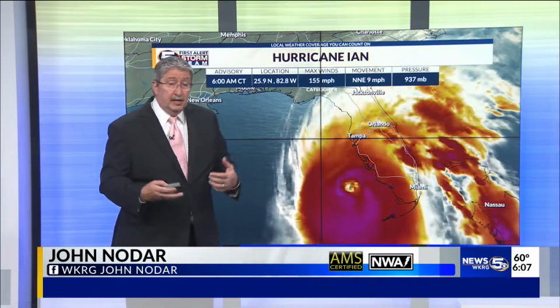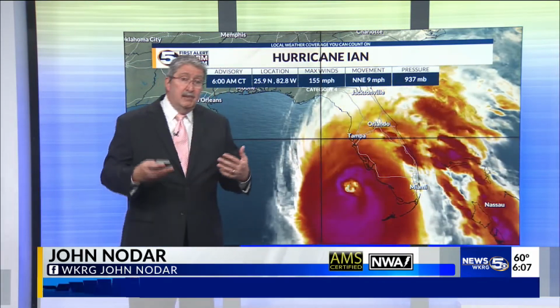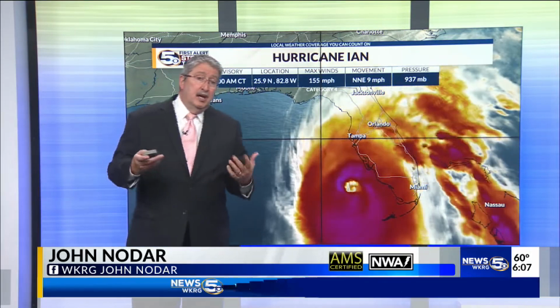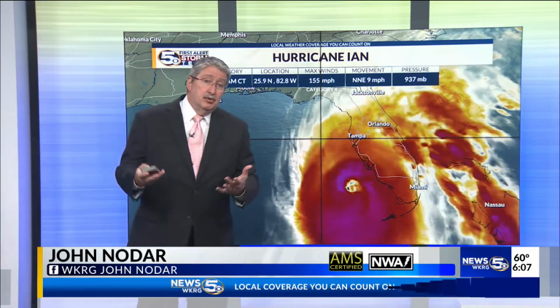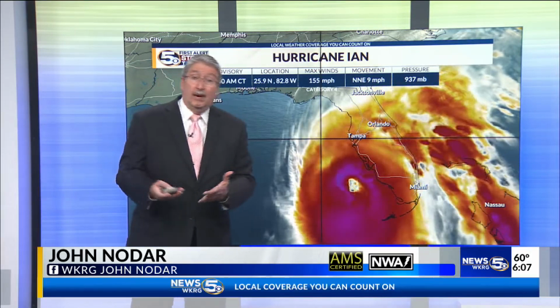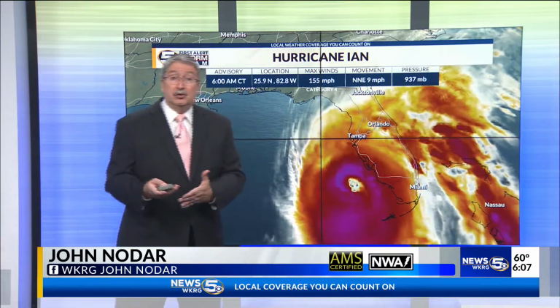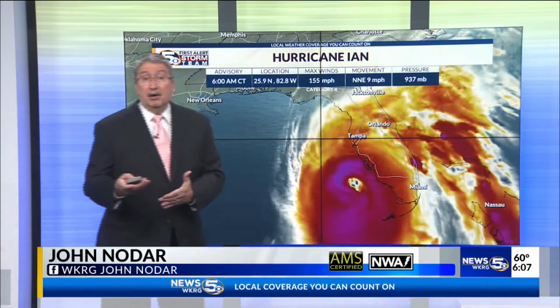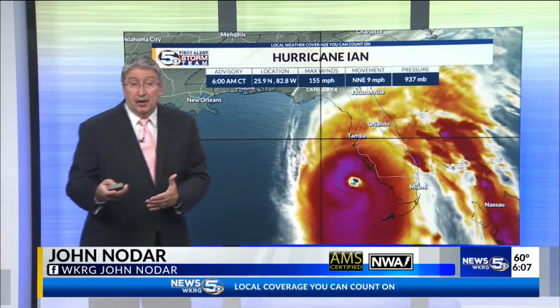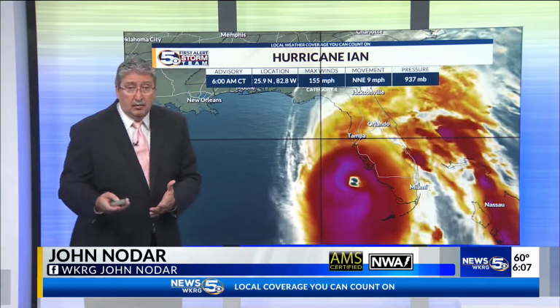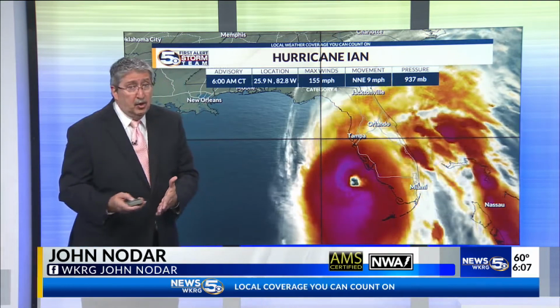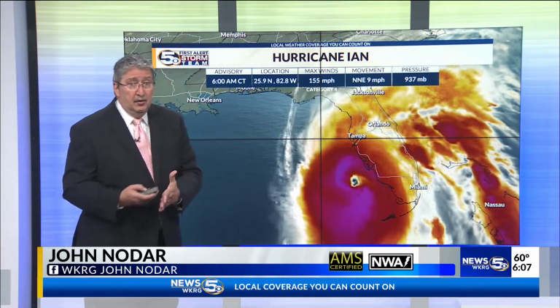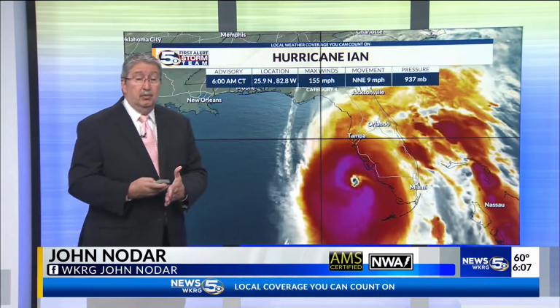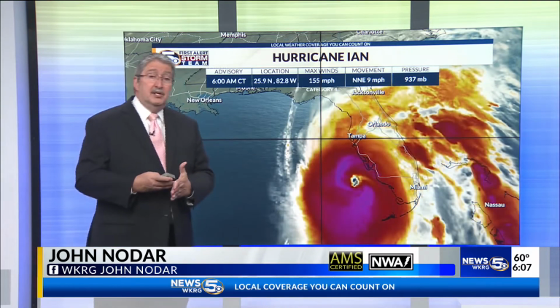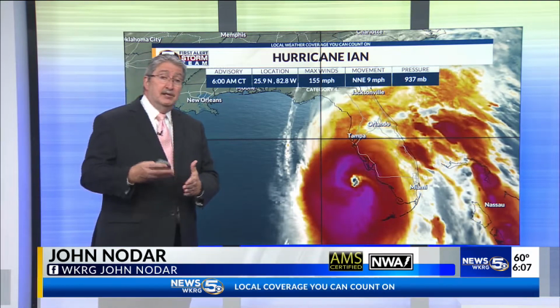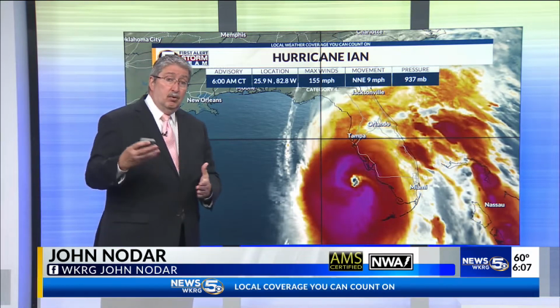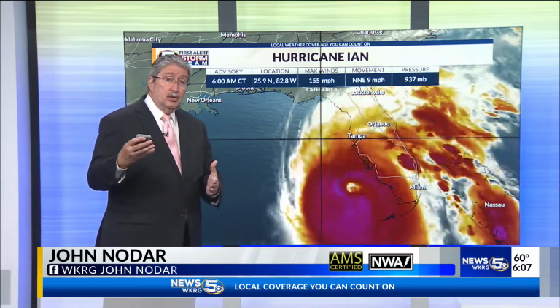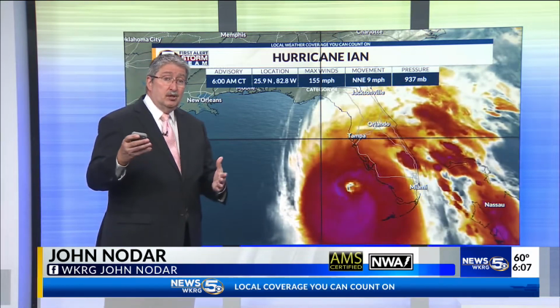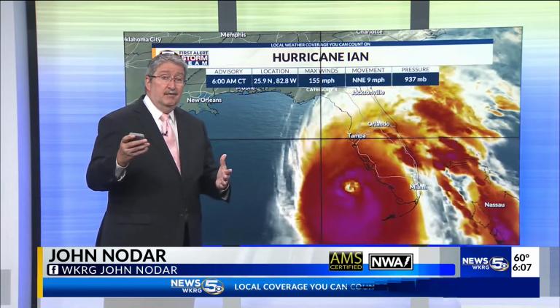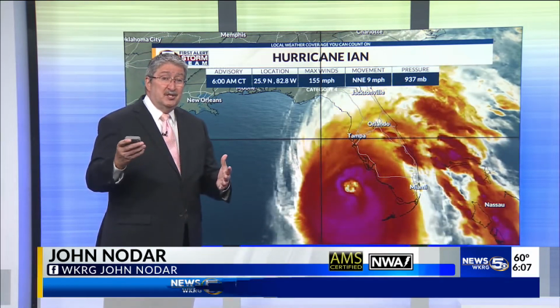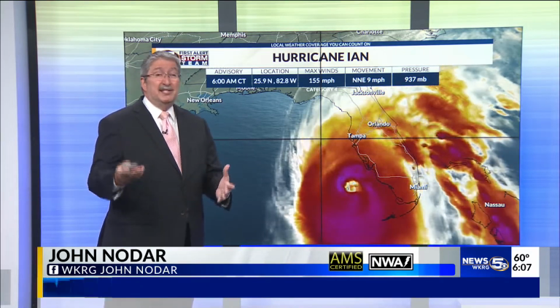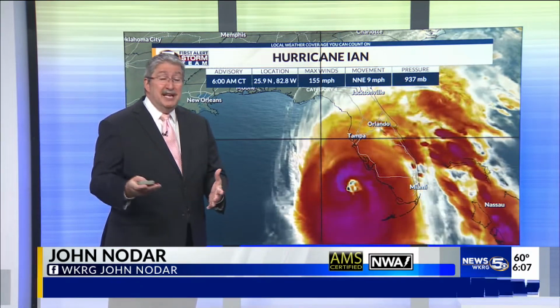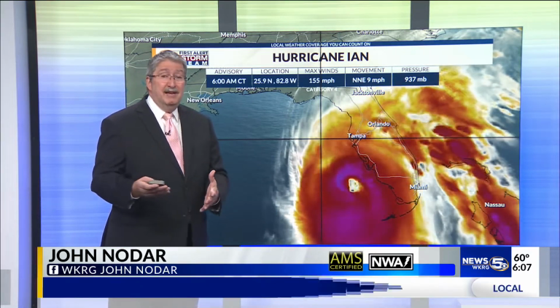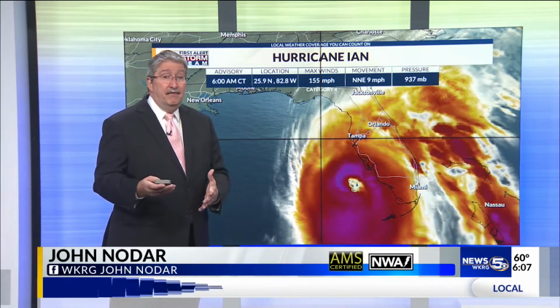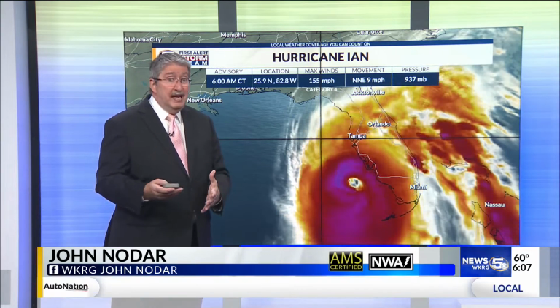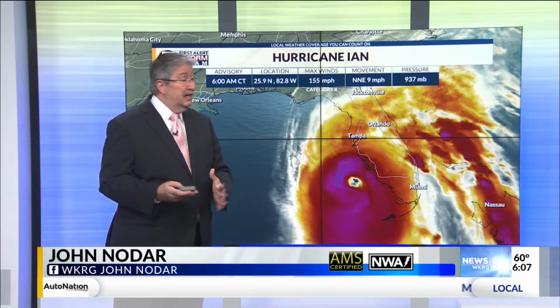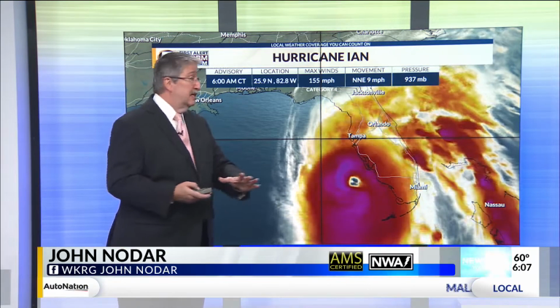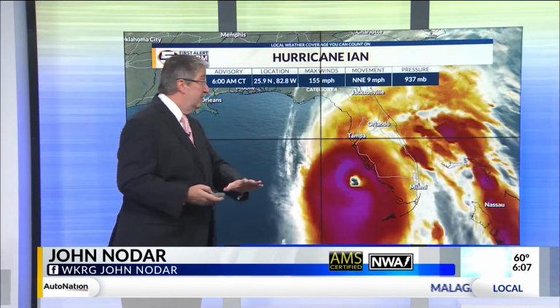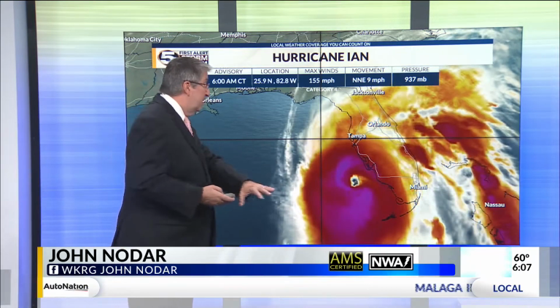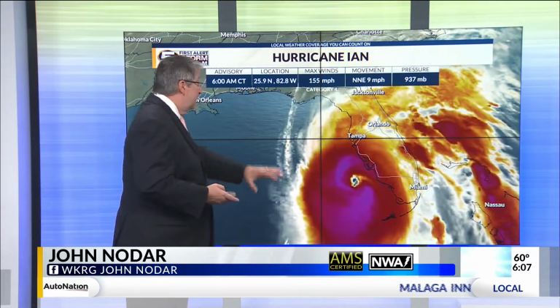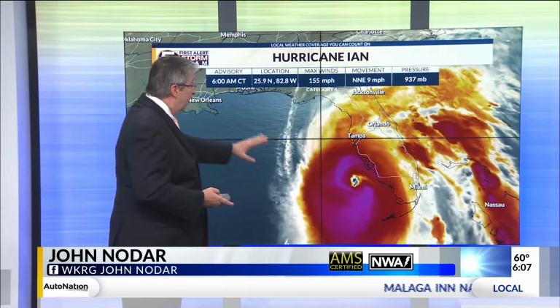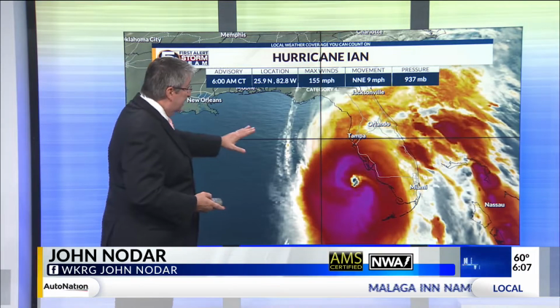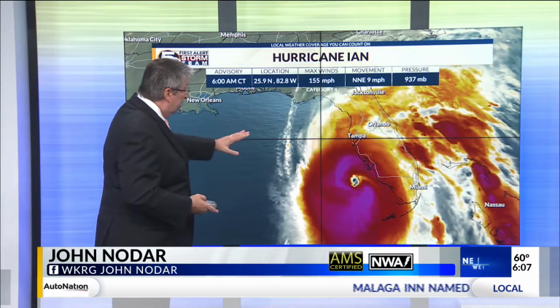By the time you get up to around Charlotte Harbor, you could be seeing storm surge of 16 feet, and that's in a very flat area.